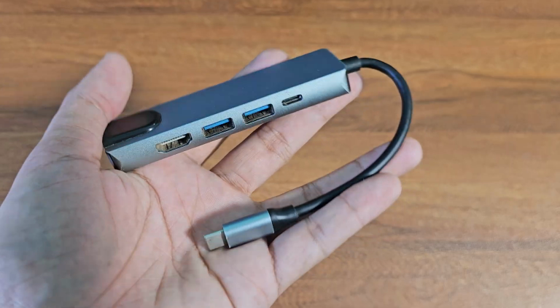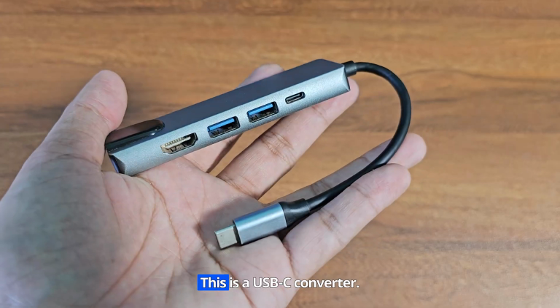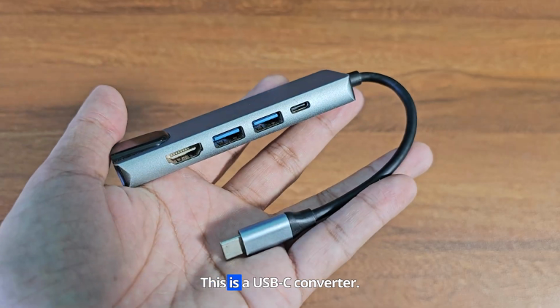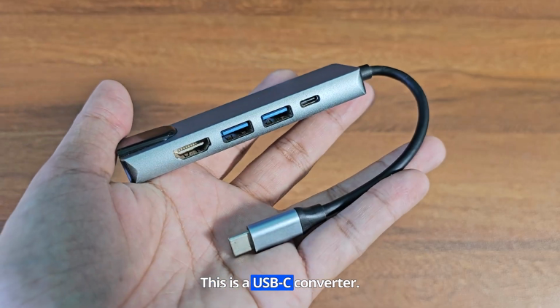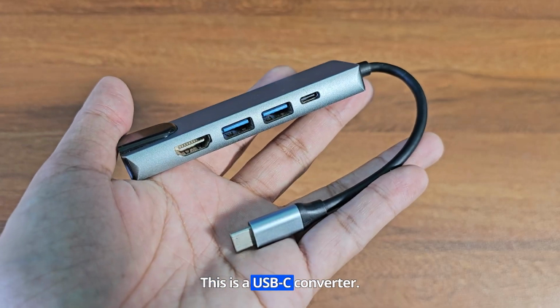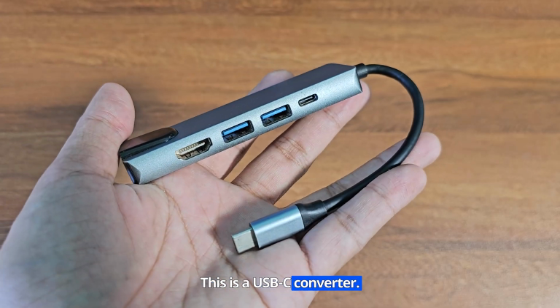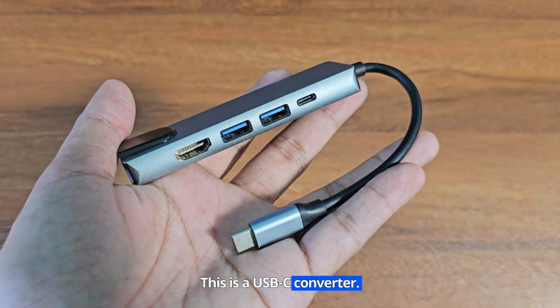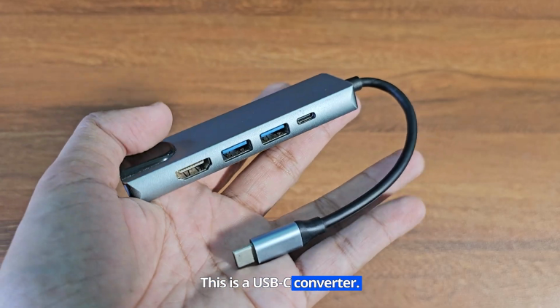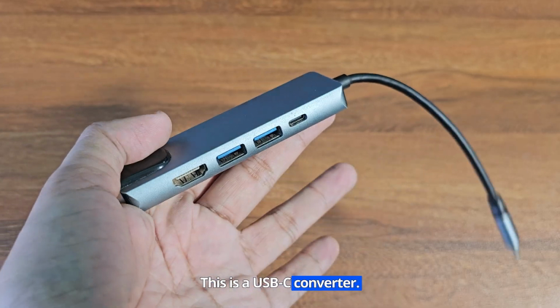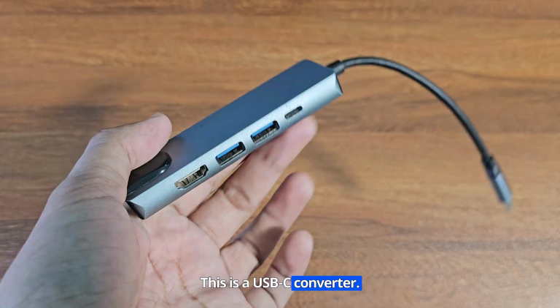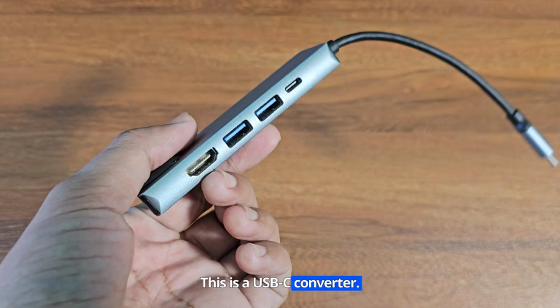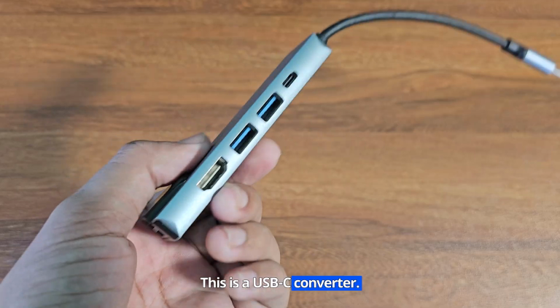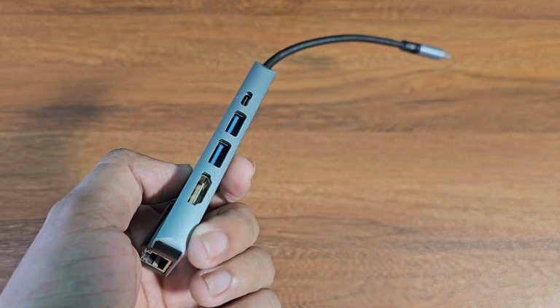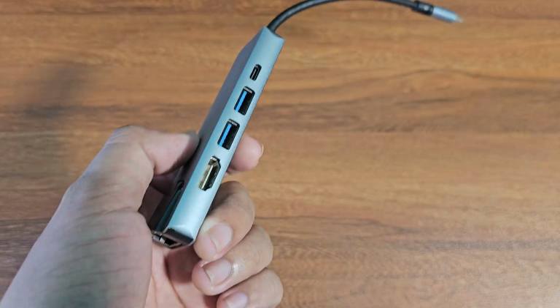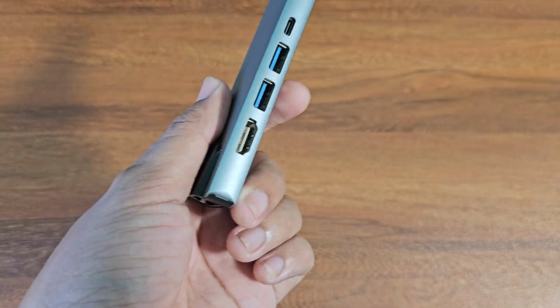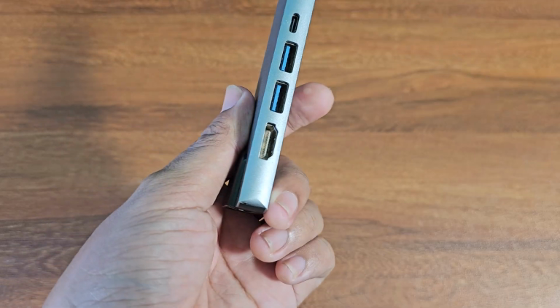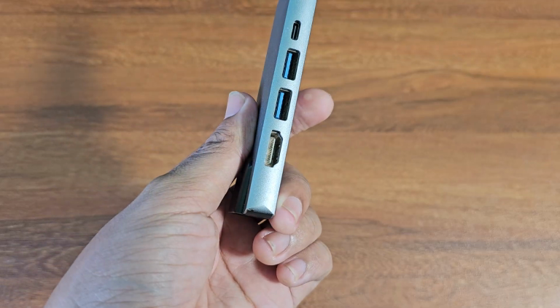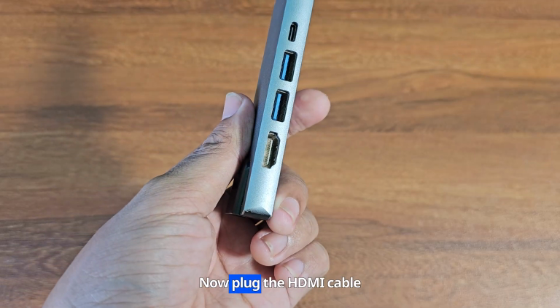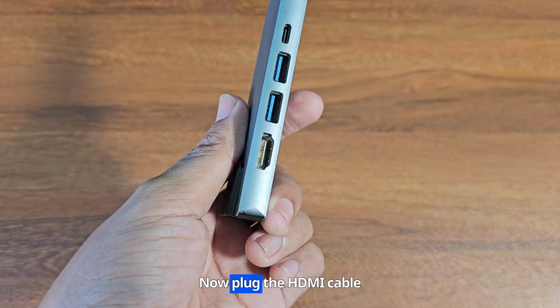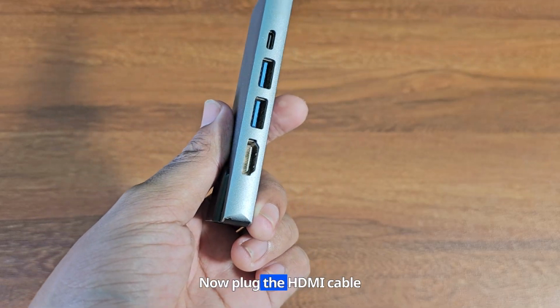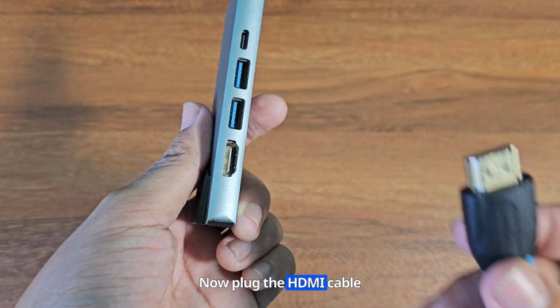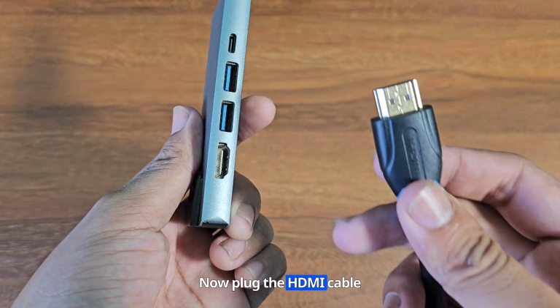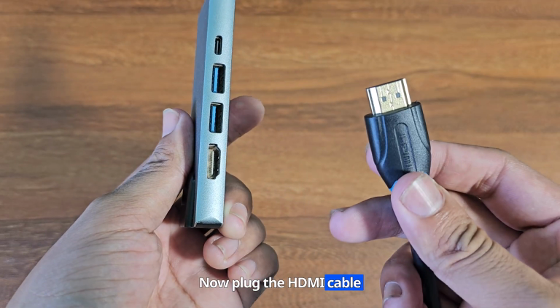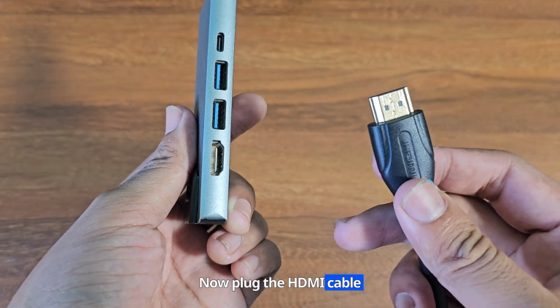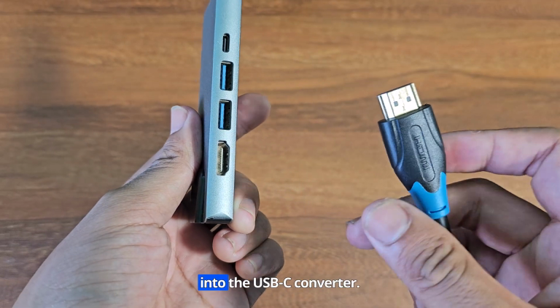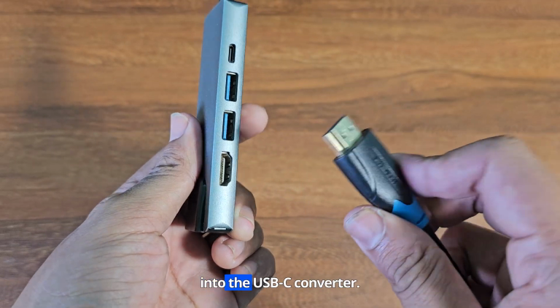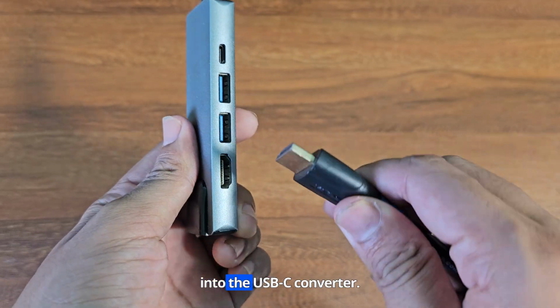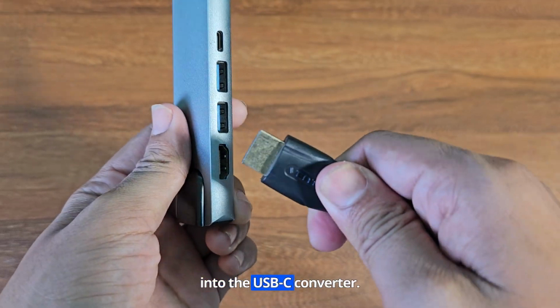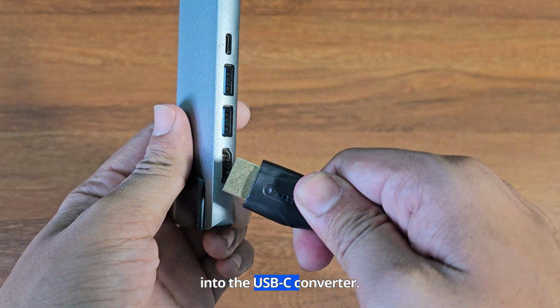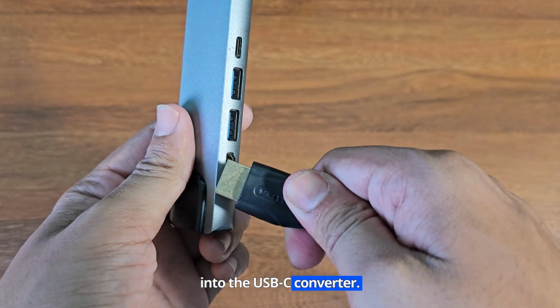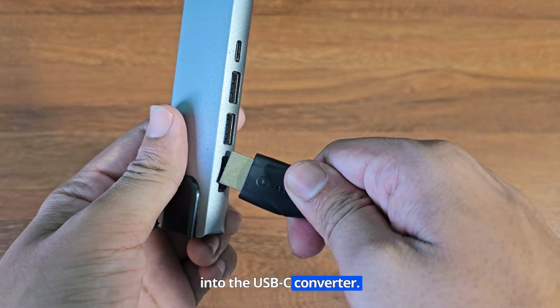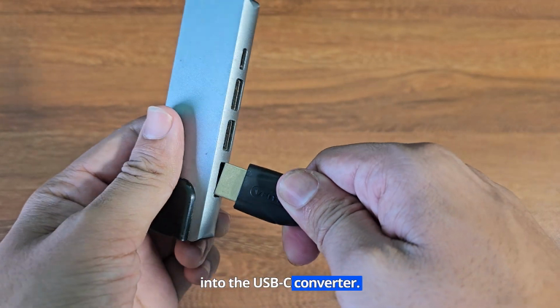This is a USB-C converter. Now plug the HDMI cable into the USB-C converter.